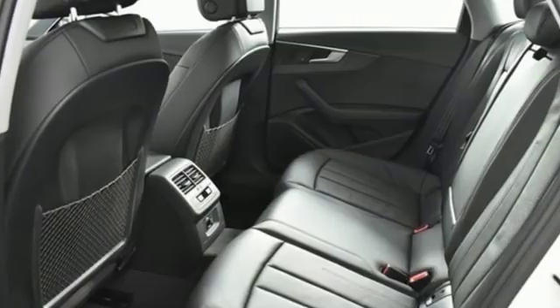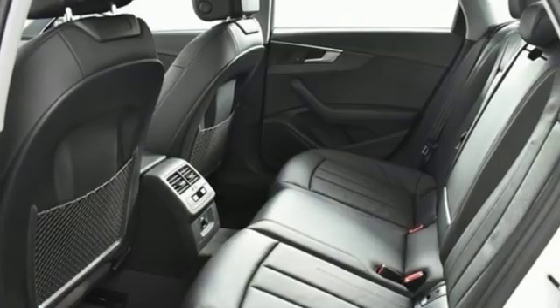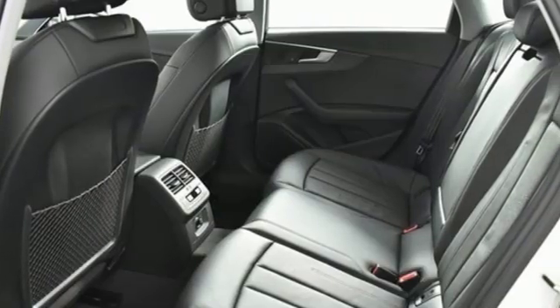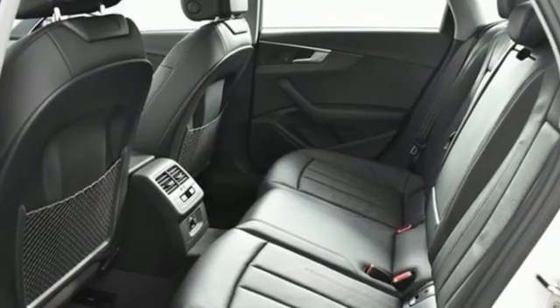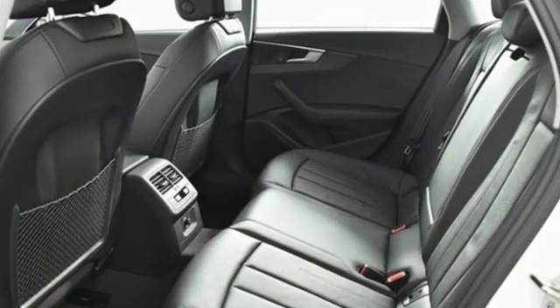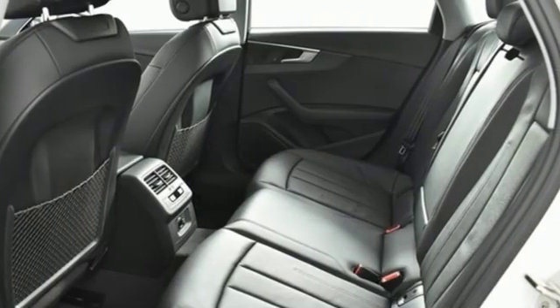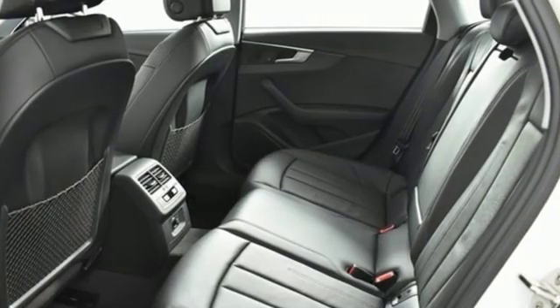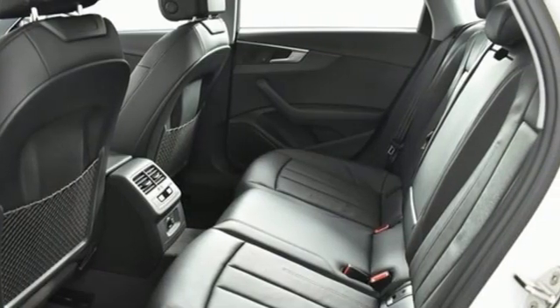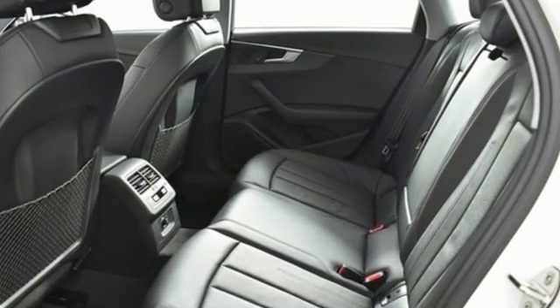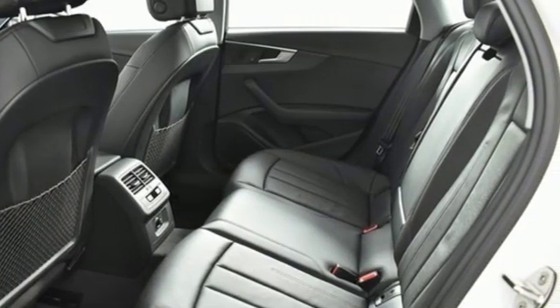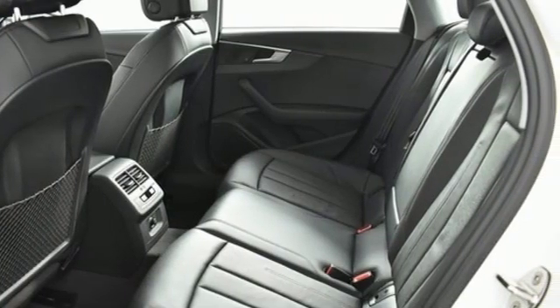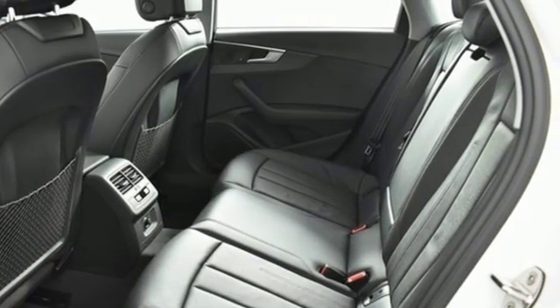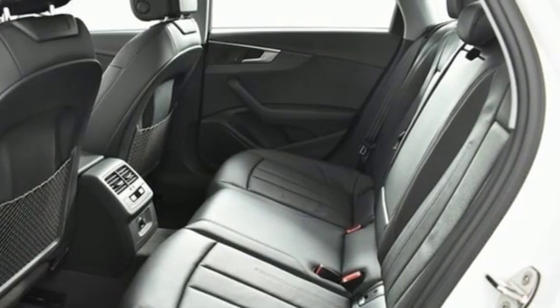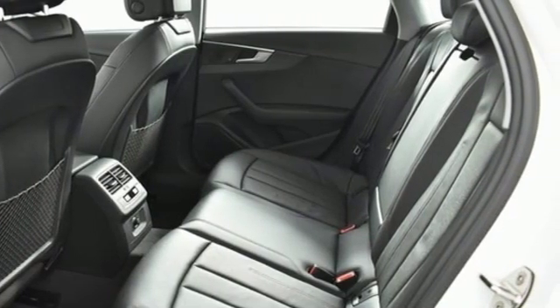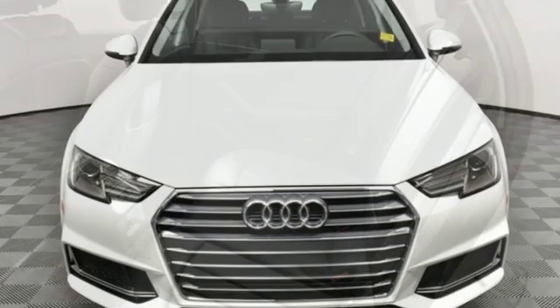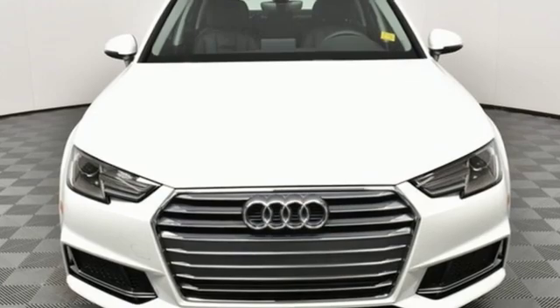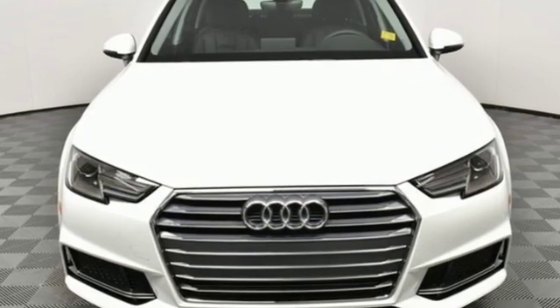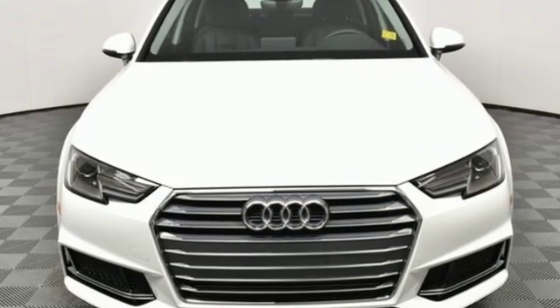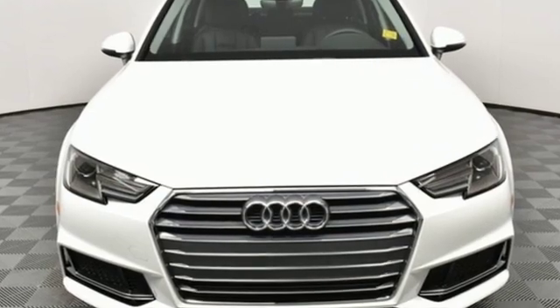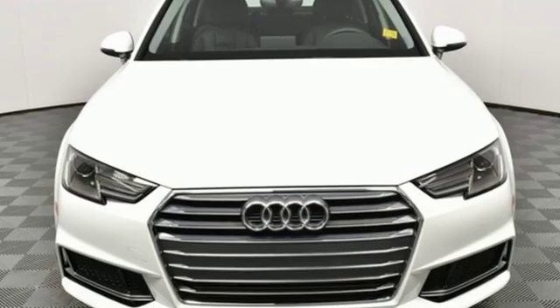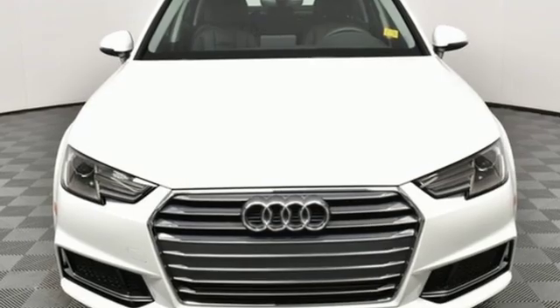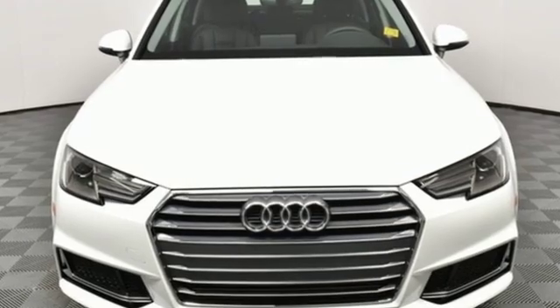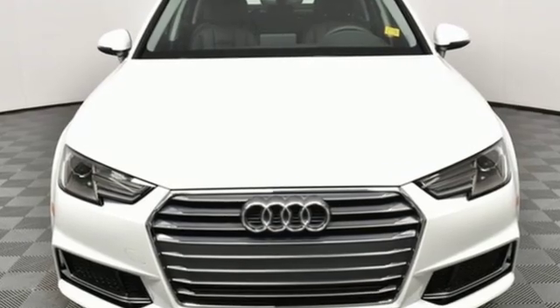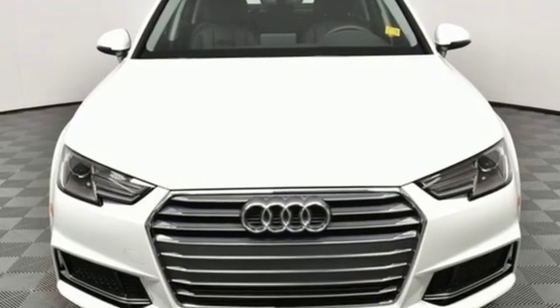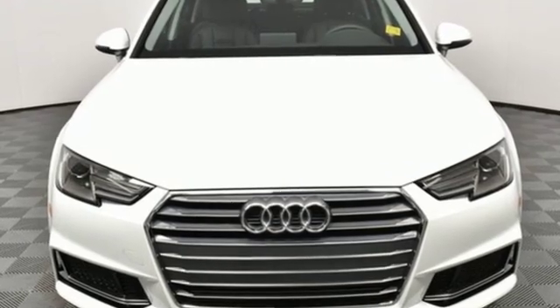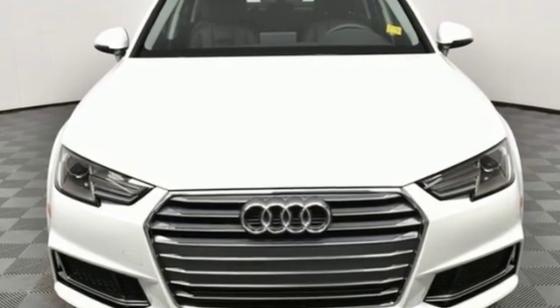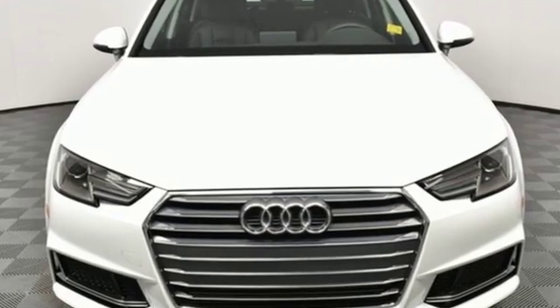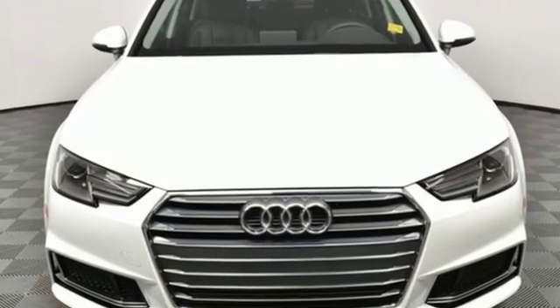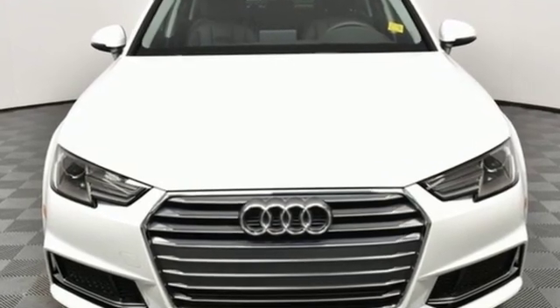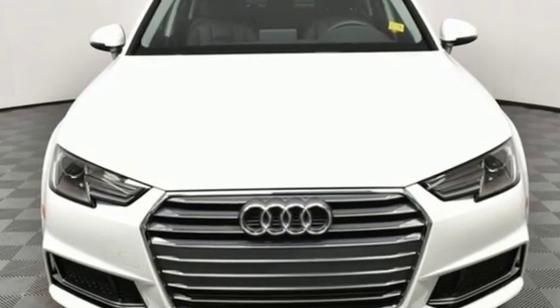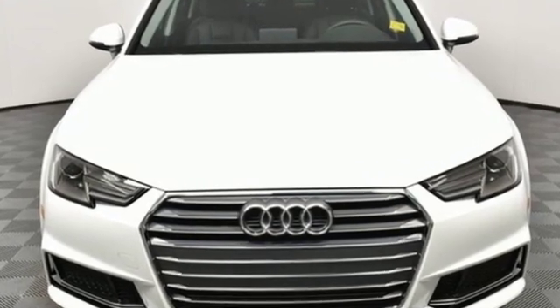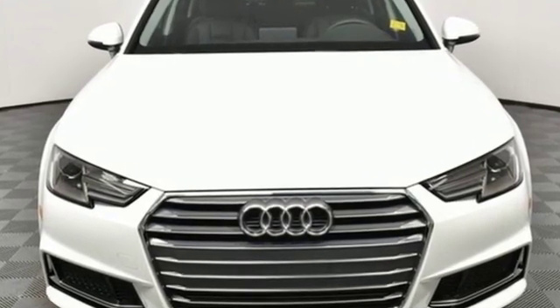Audi forges sophistication and performance into each iconic vehicle. See what it can do for you when you take it for a test drive.